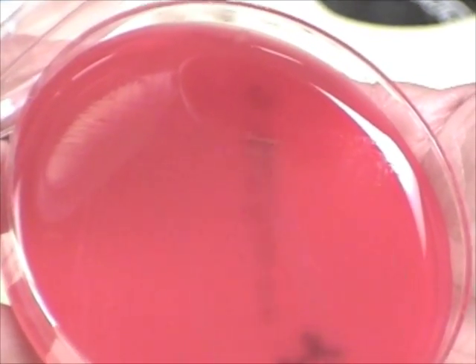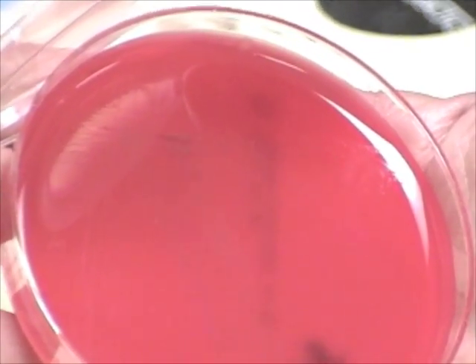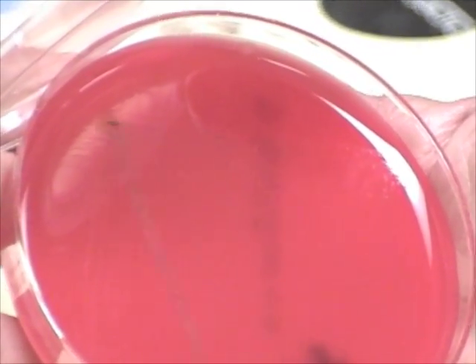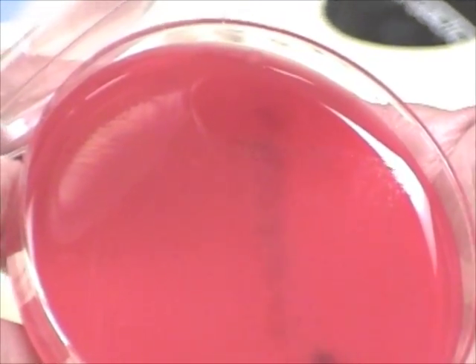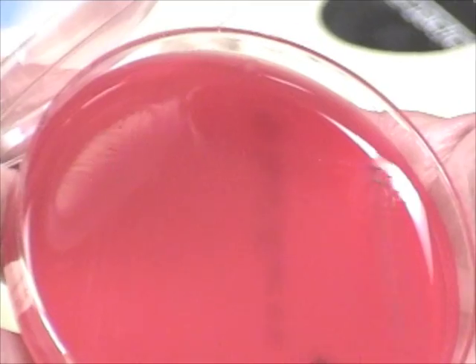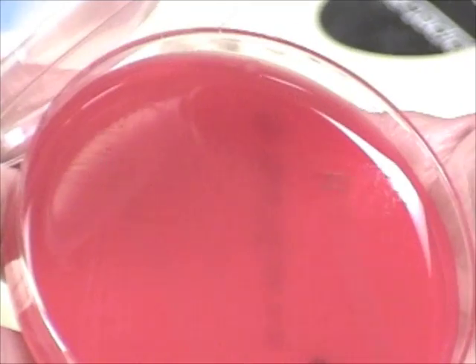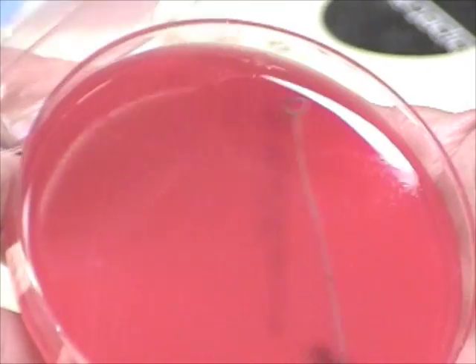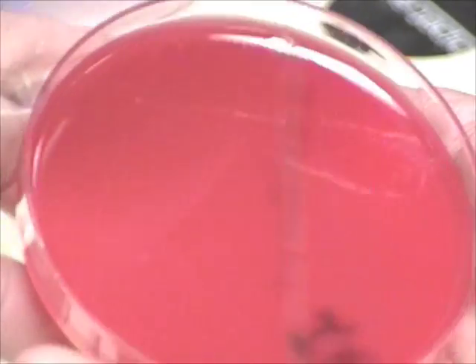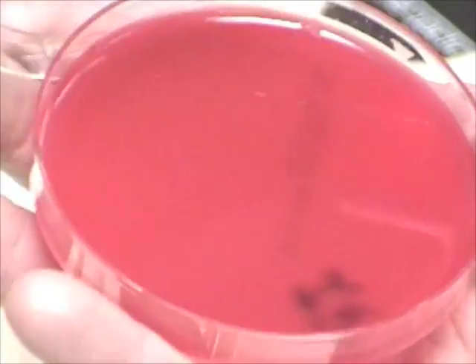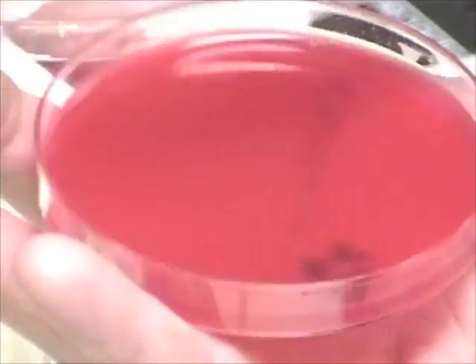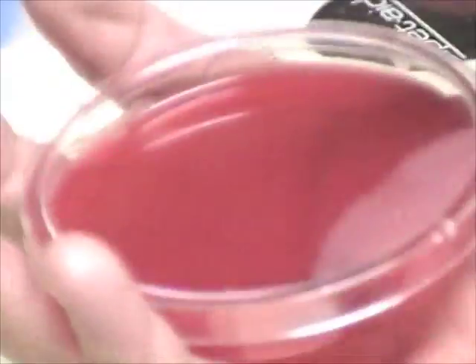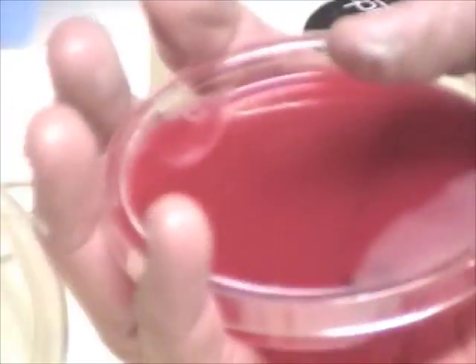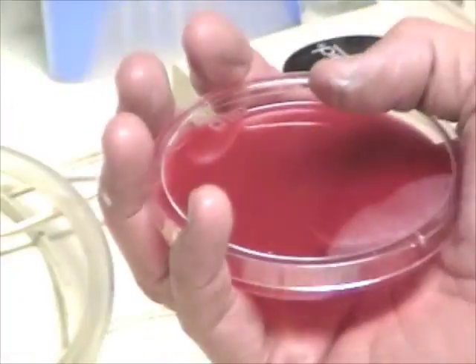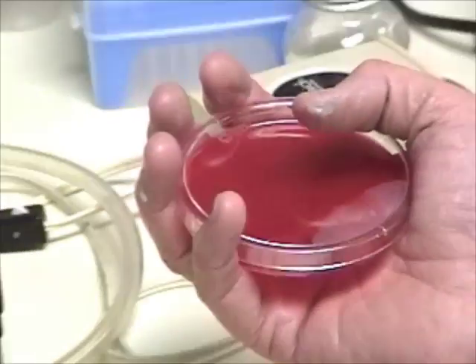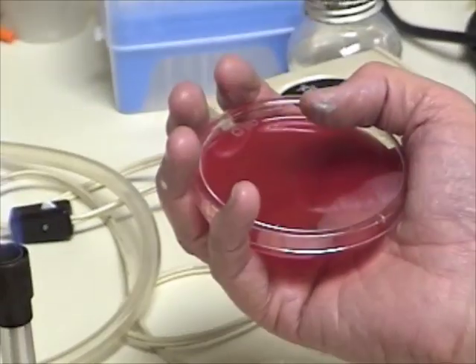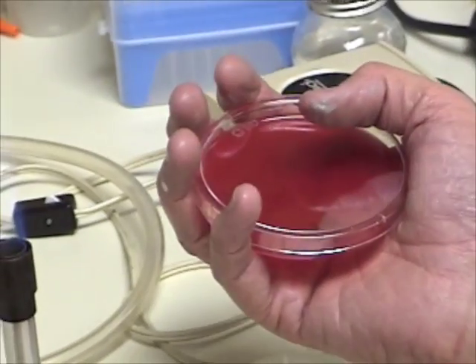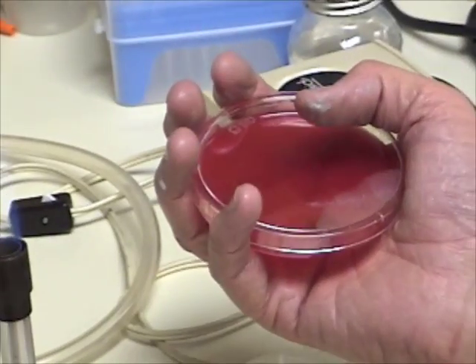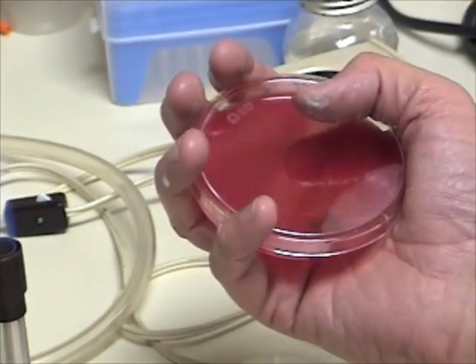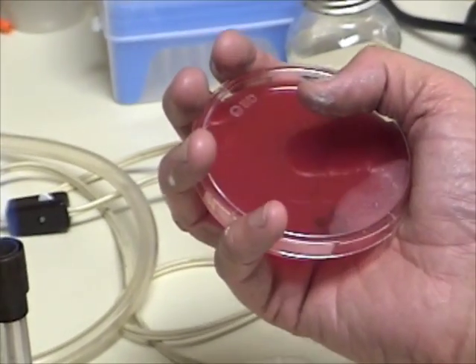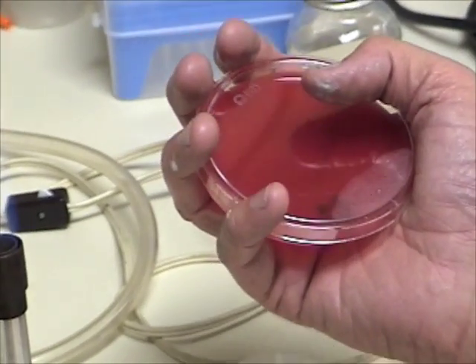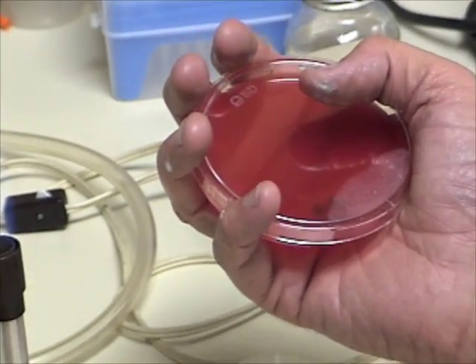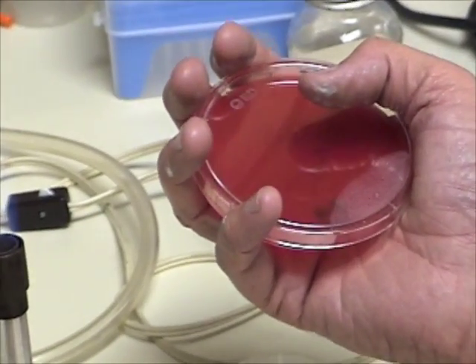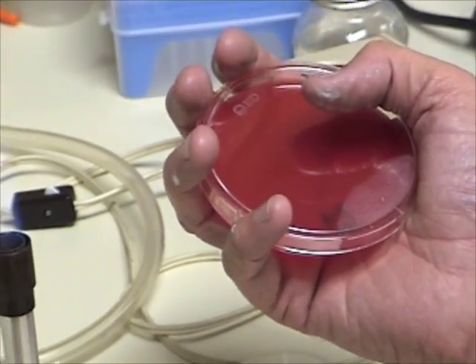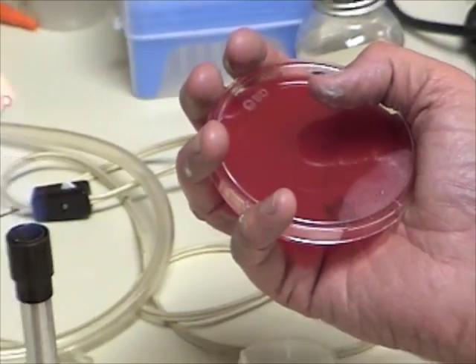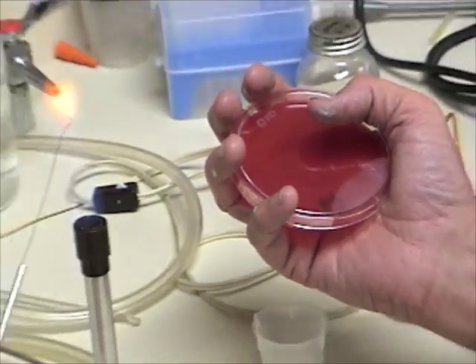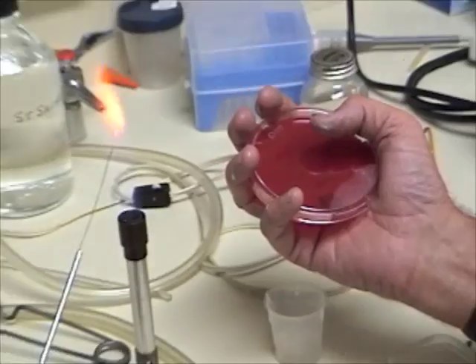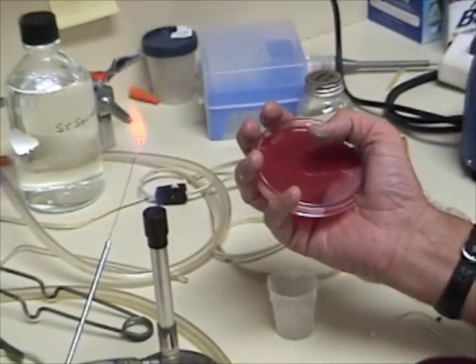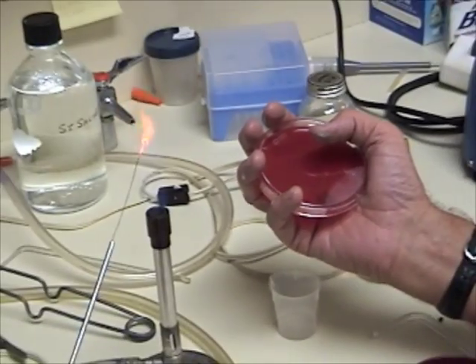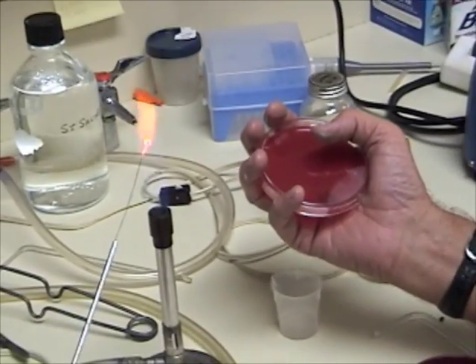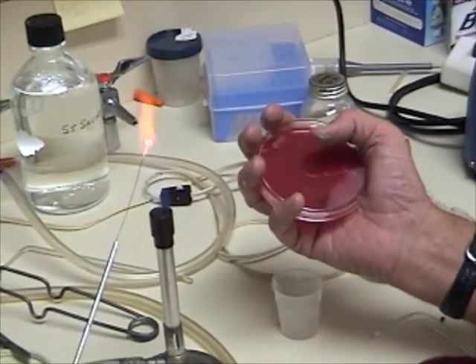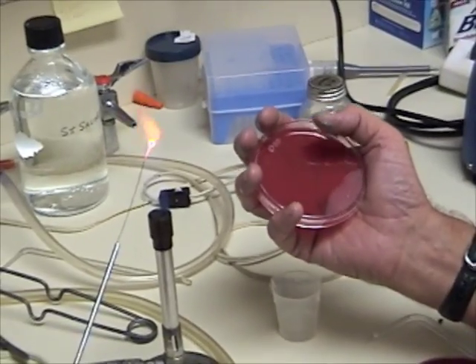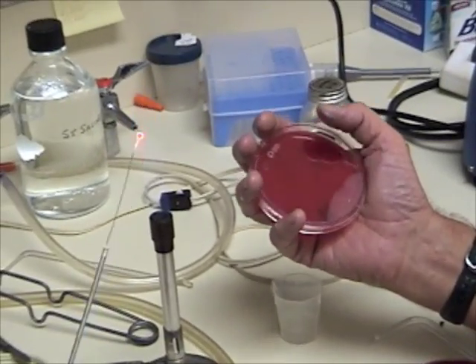Without digging into the agar, you want to not put too much pressure on the loop.